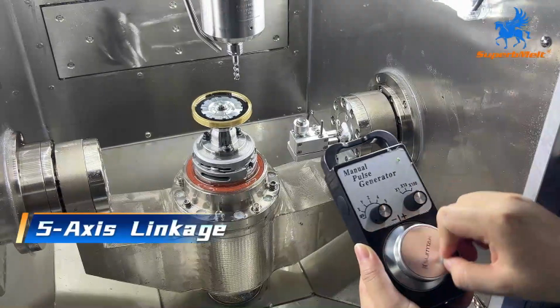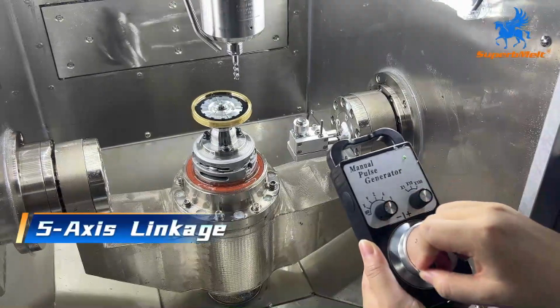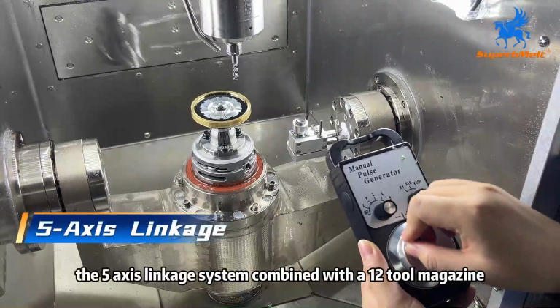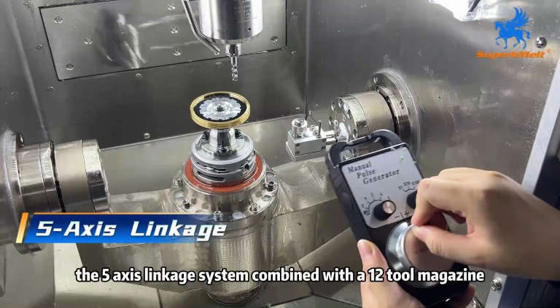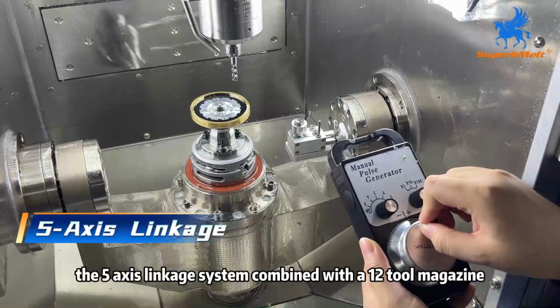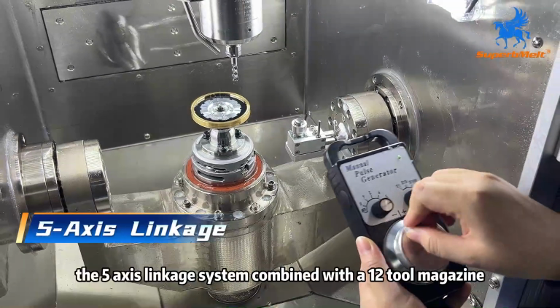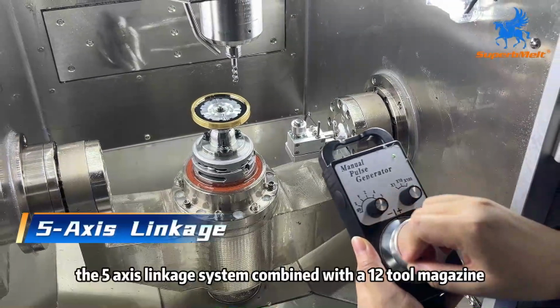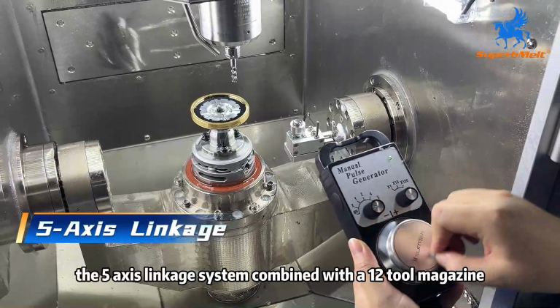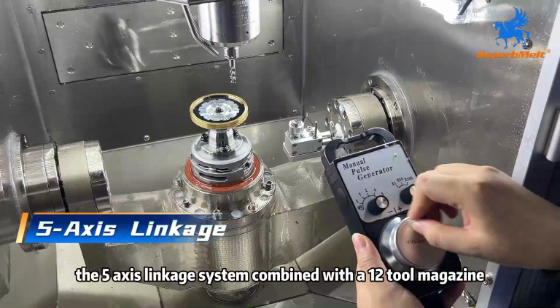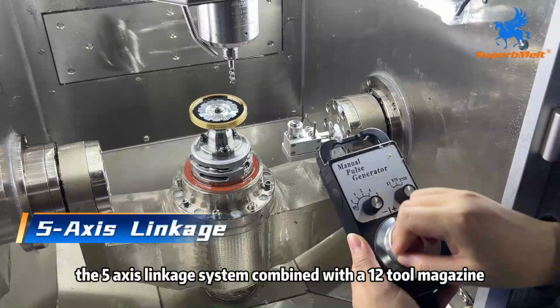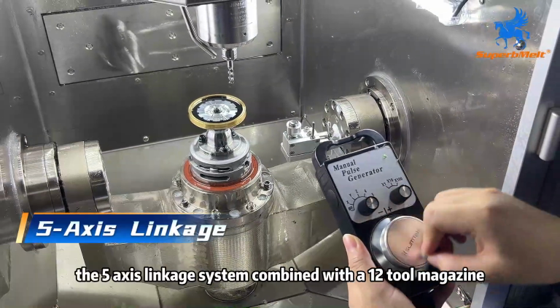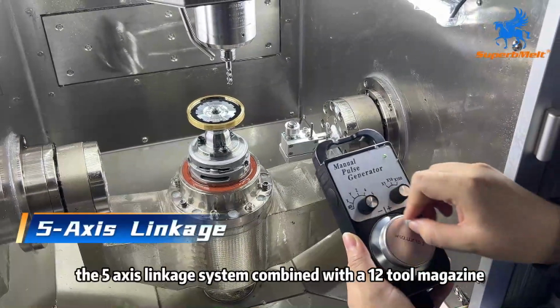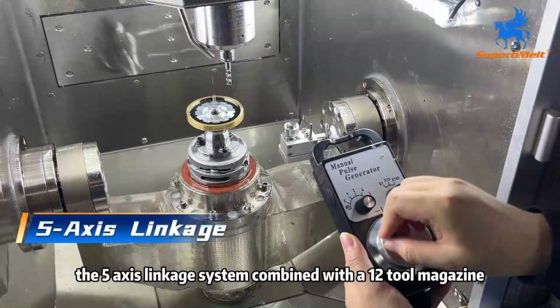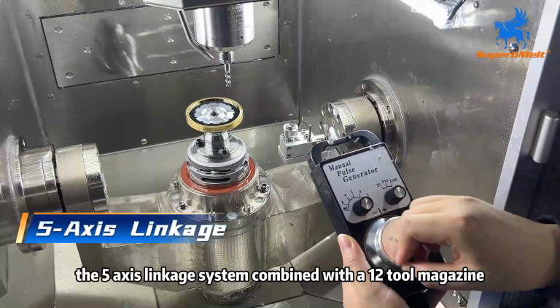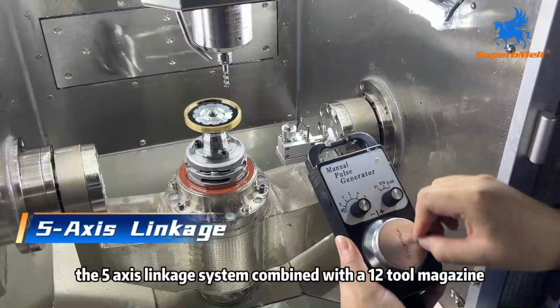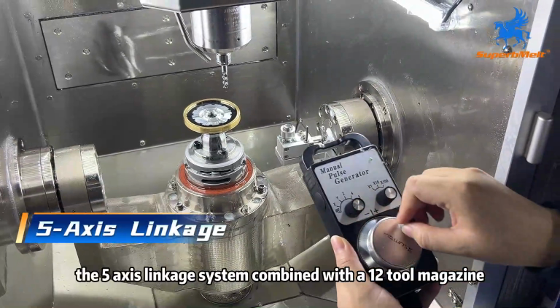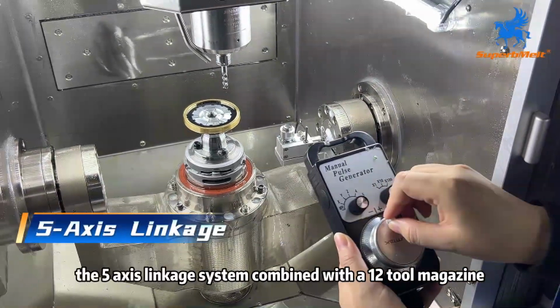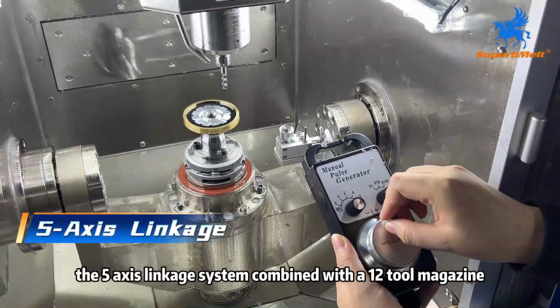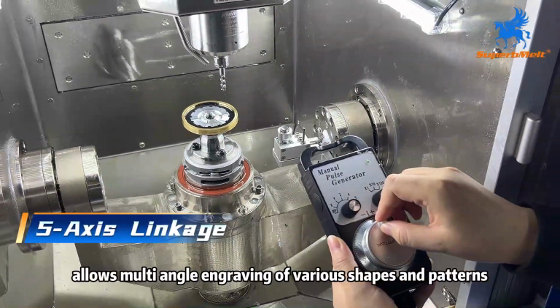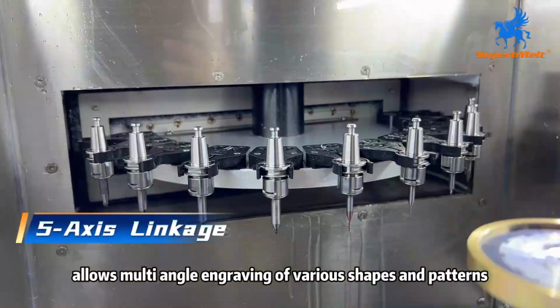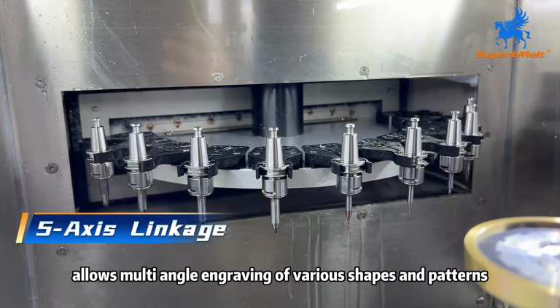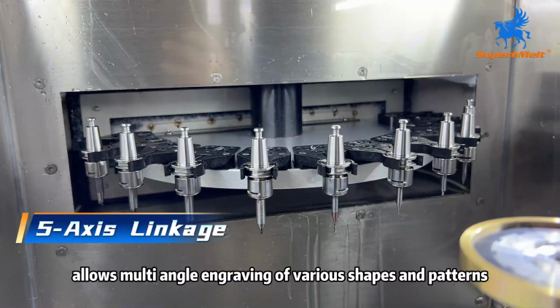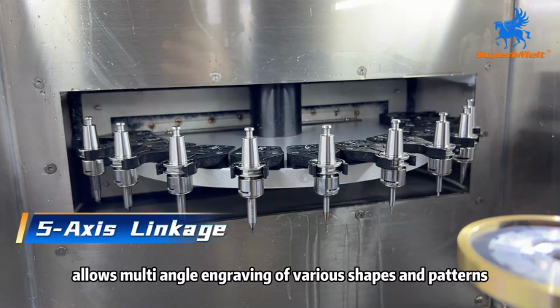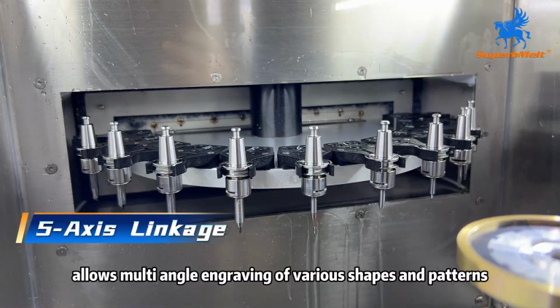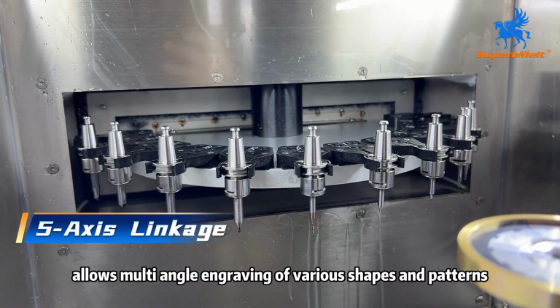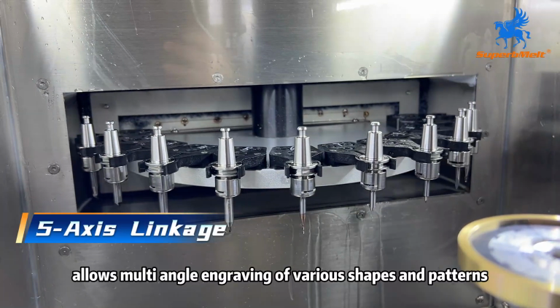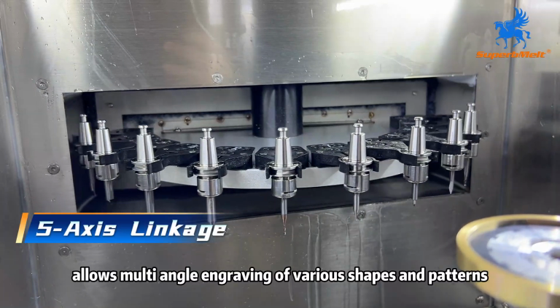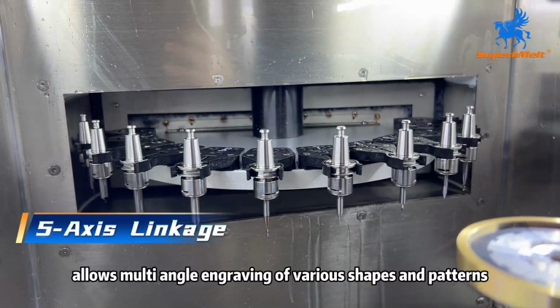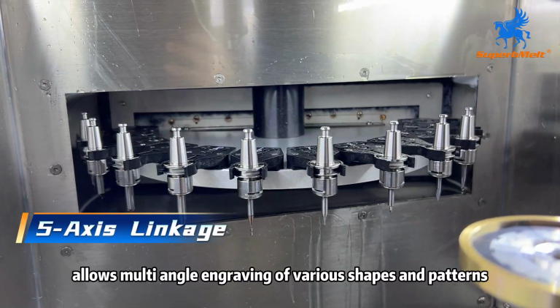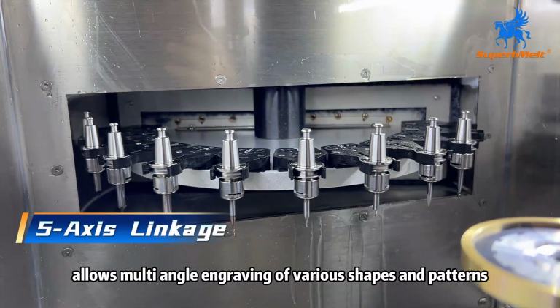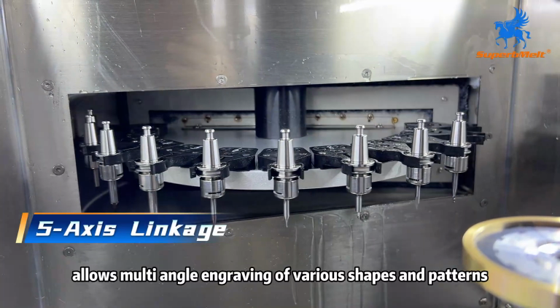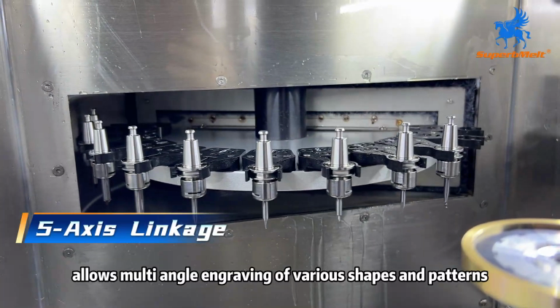The 5-axis linkage system combined with a 12-tool magazine allows multi-angle engraving of various shapes and patterns.